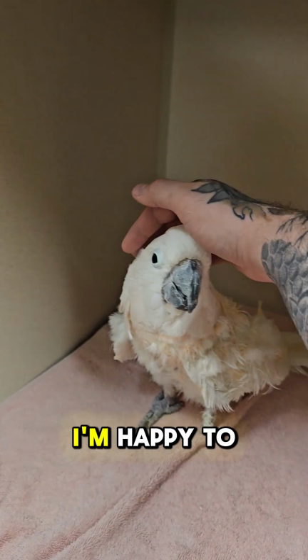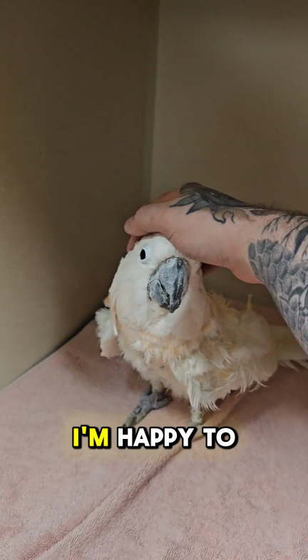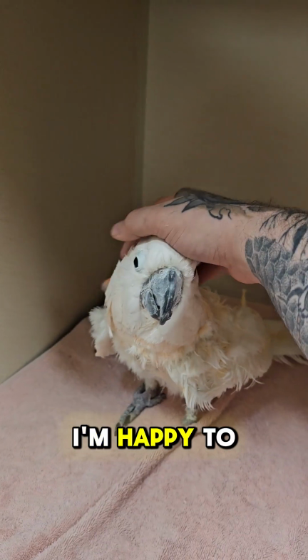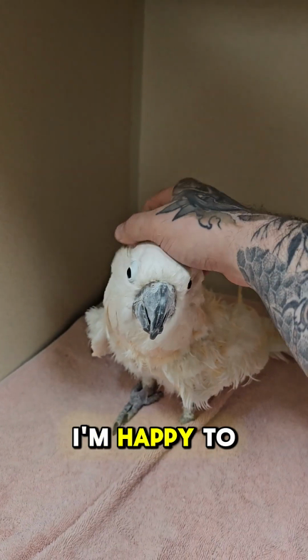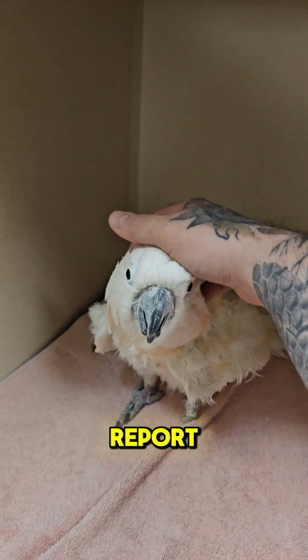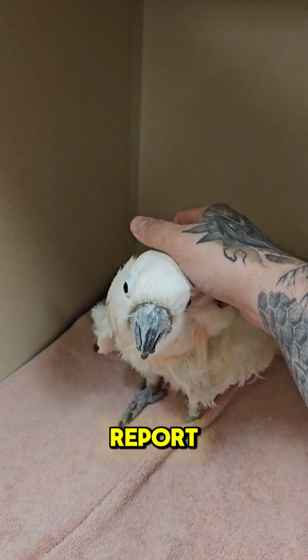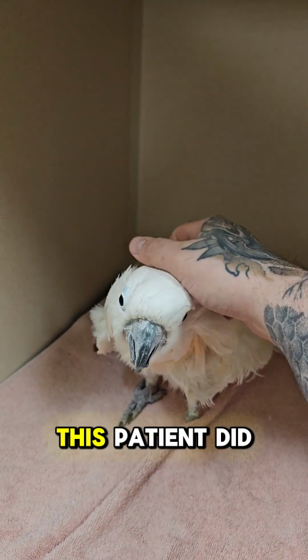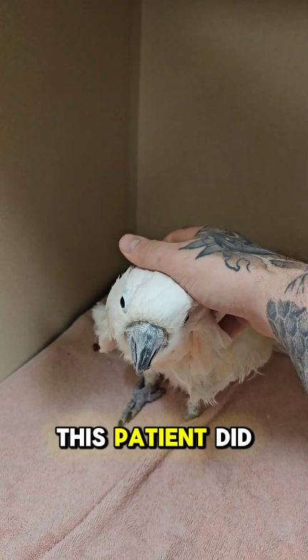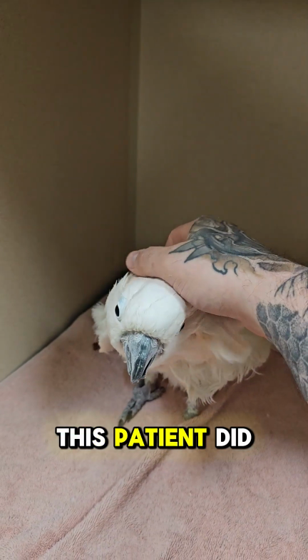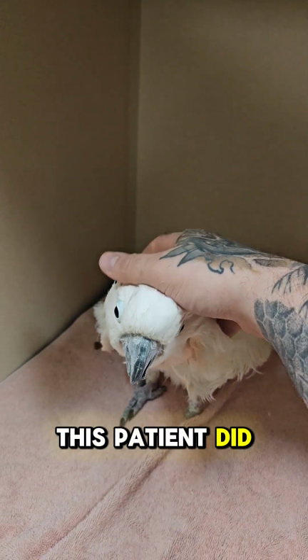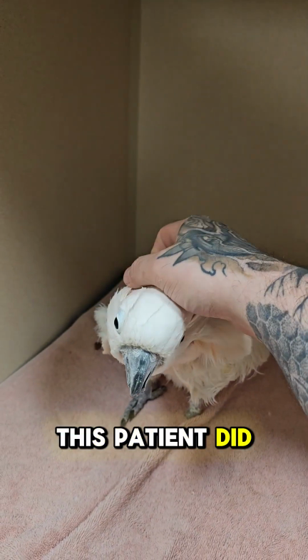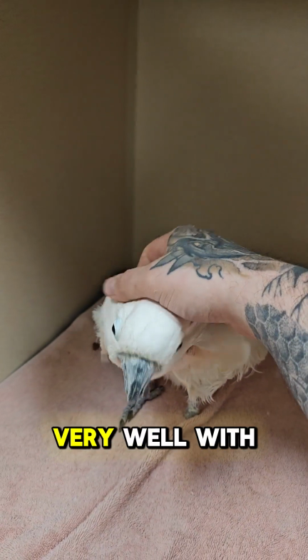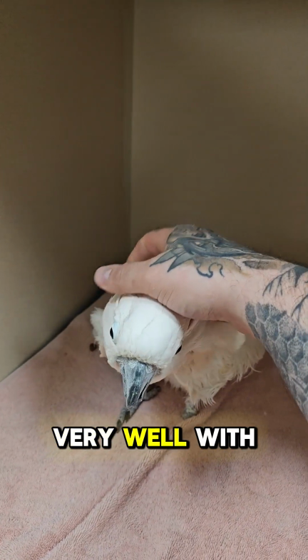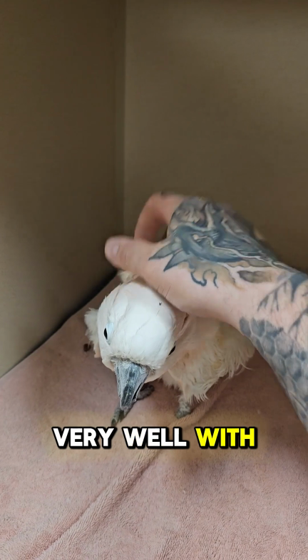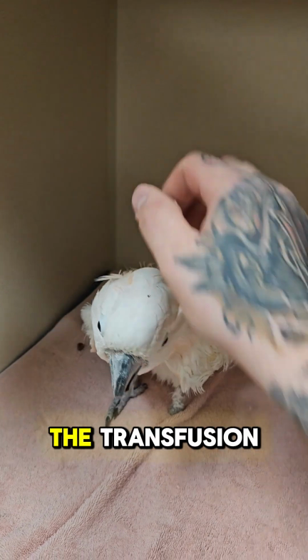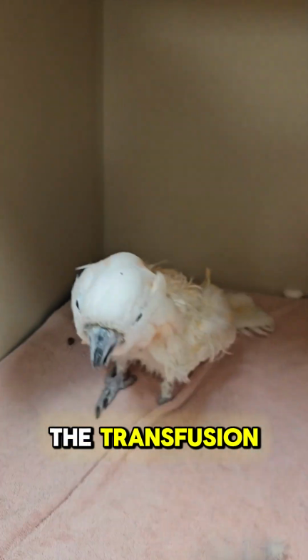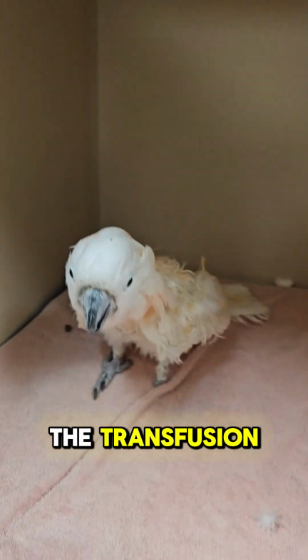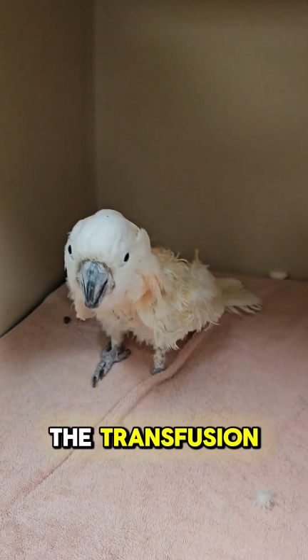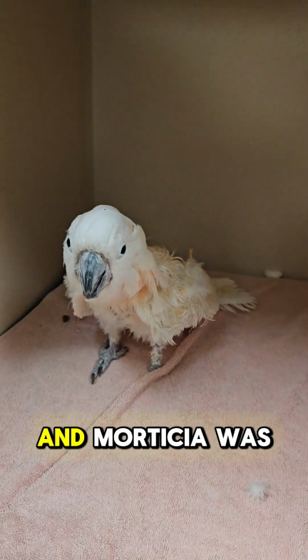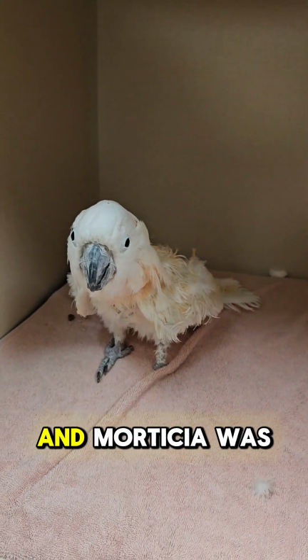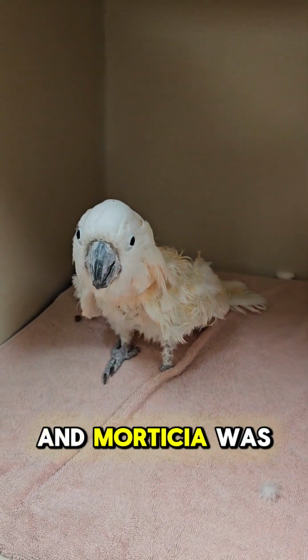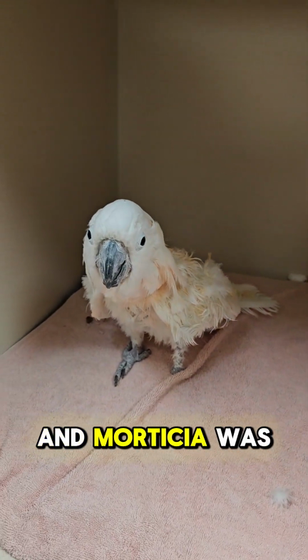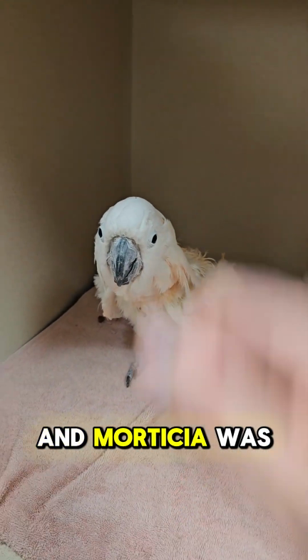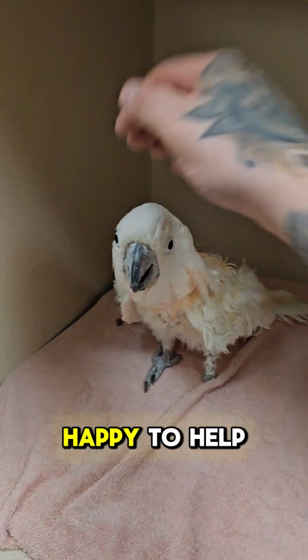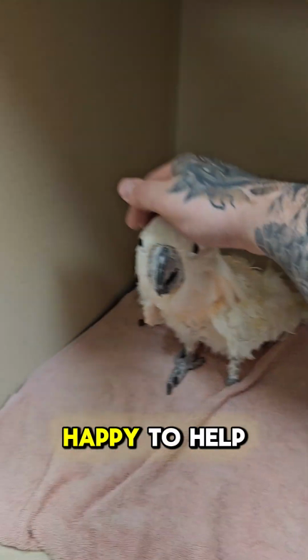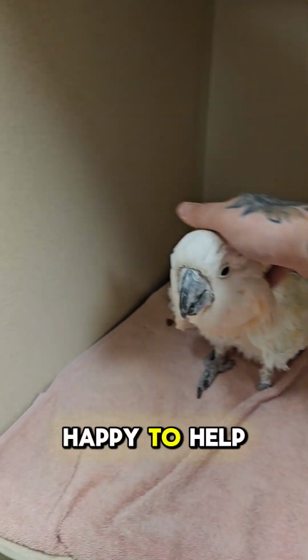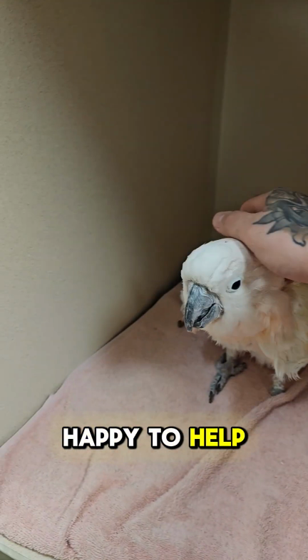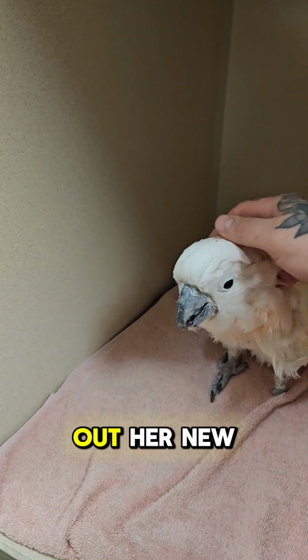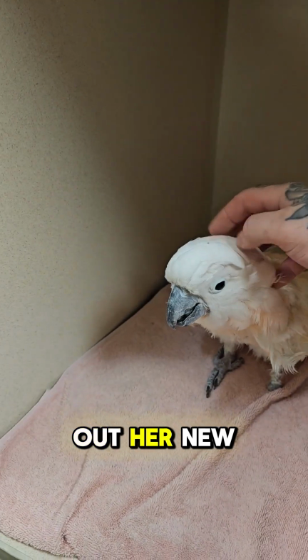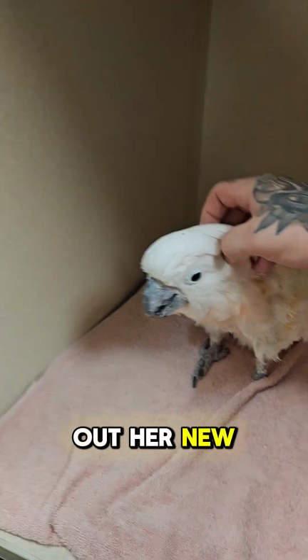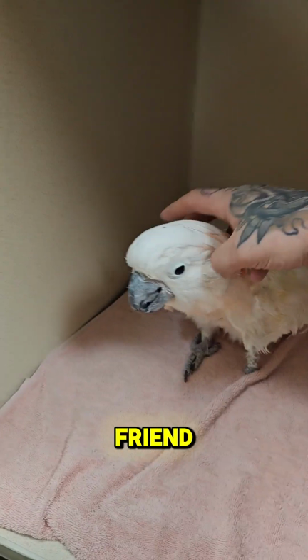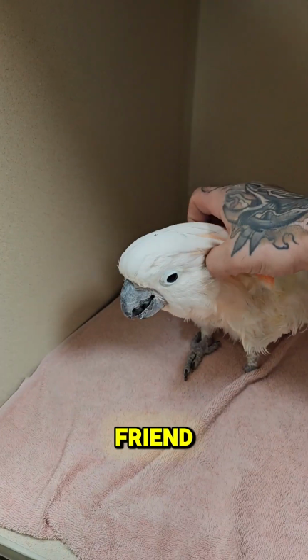I'm happy to report this patient did very well with the transfusion, and Morticia was happy to help out her new friend.